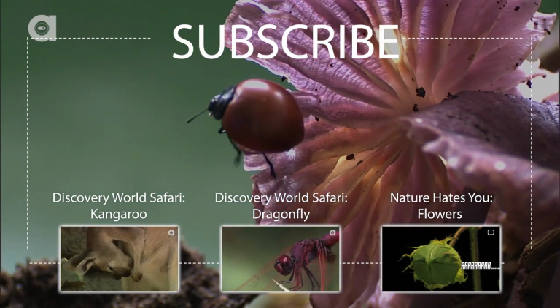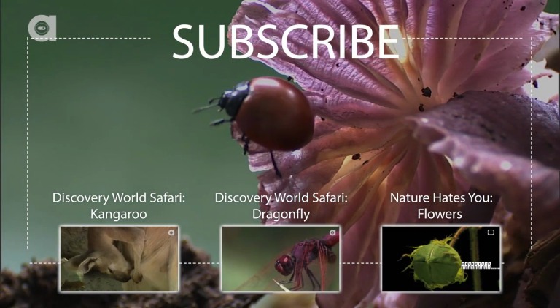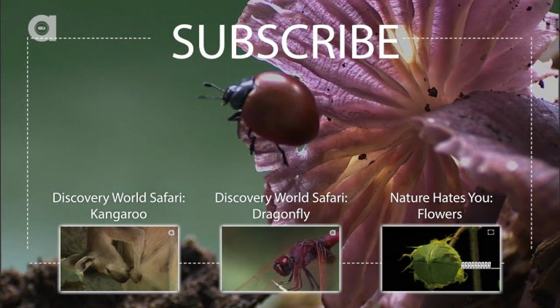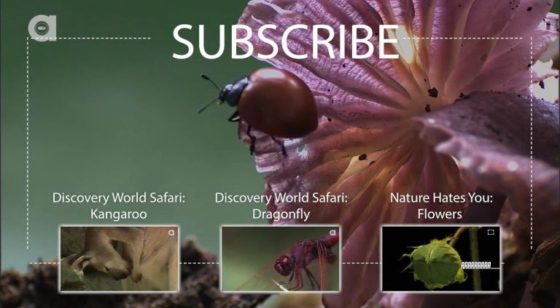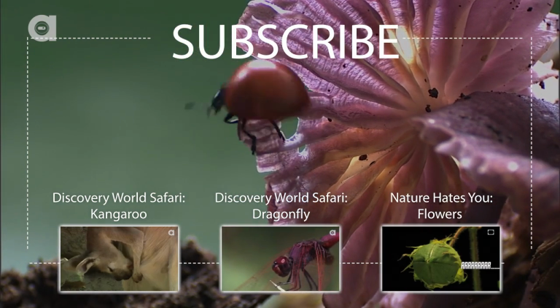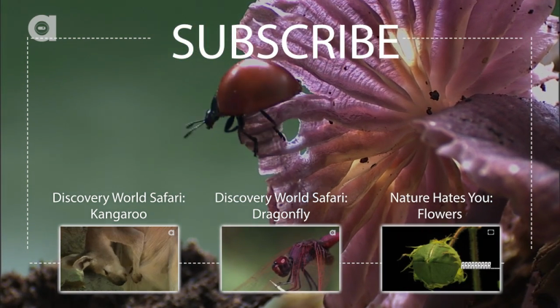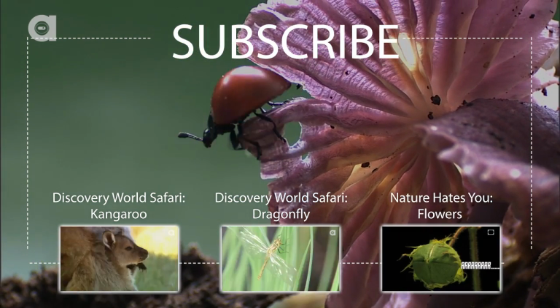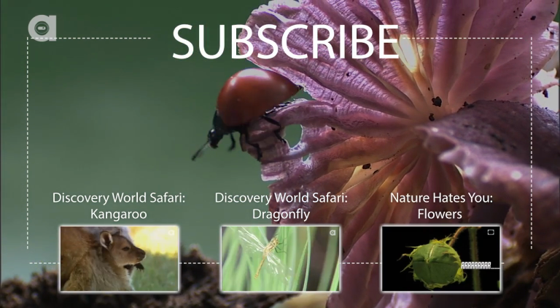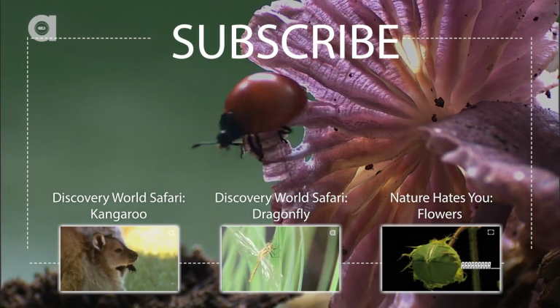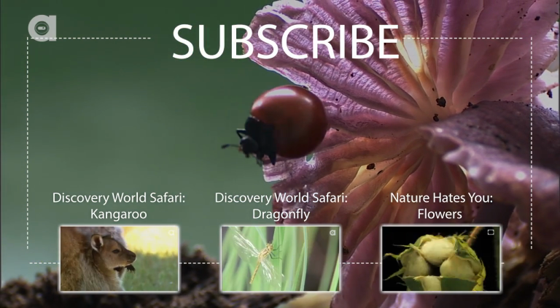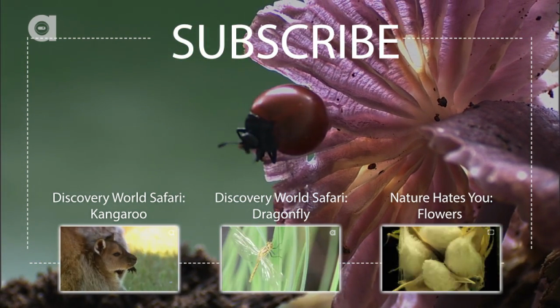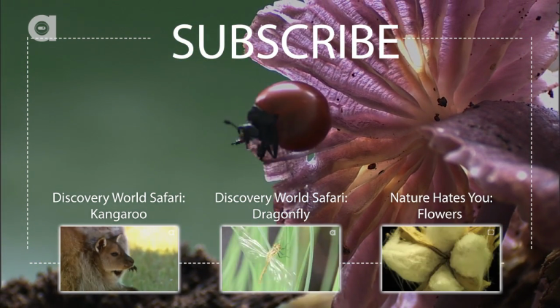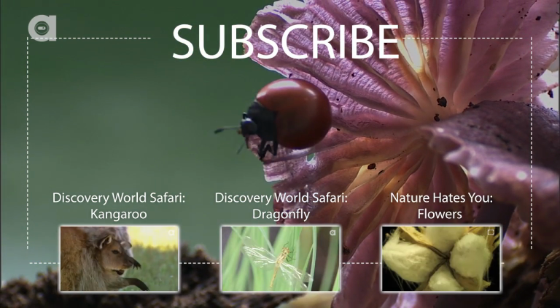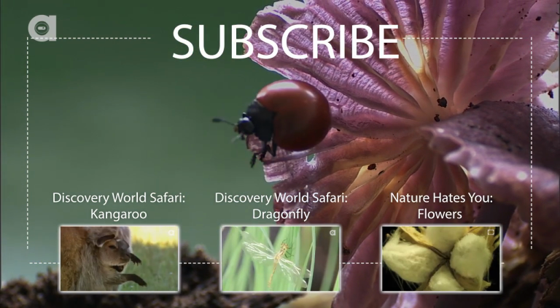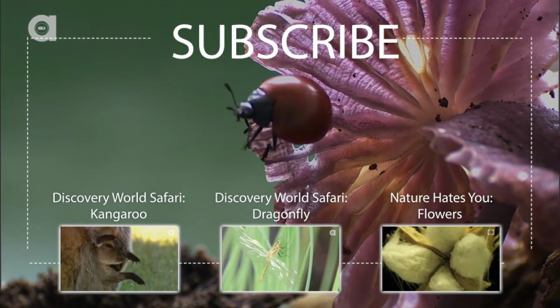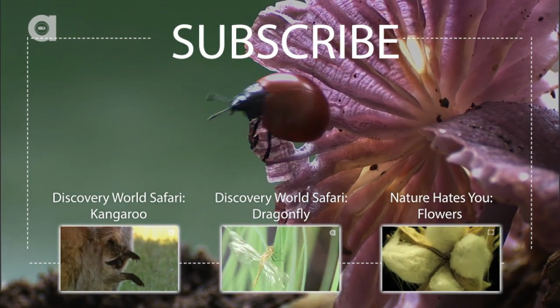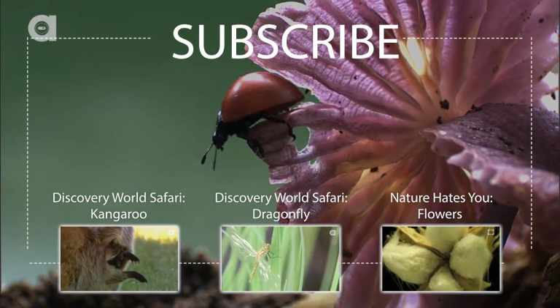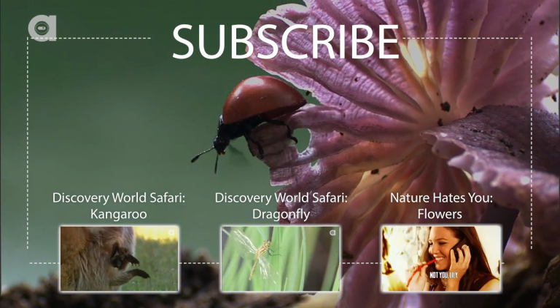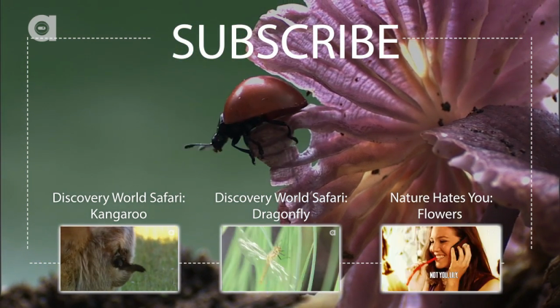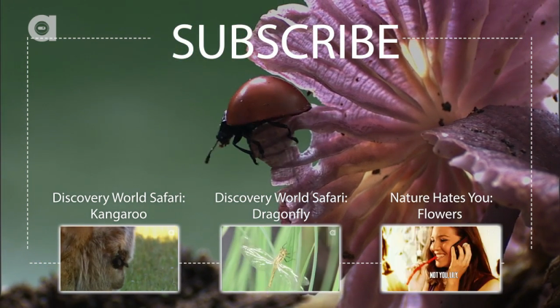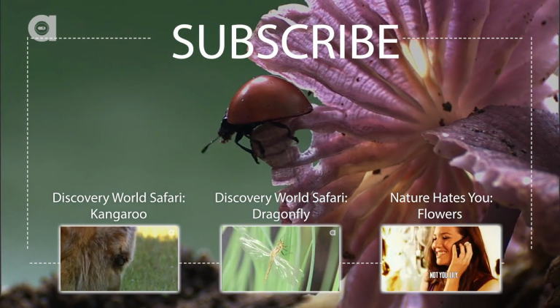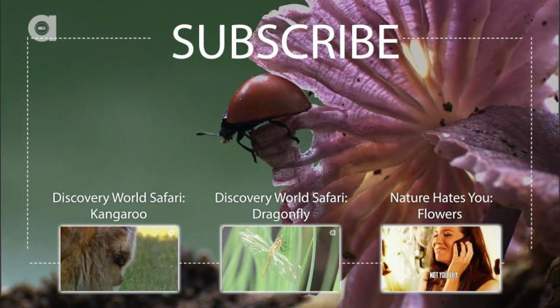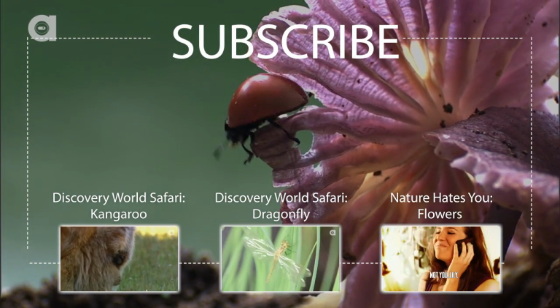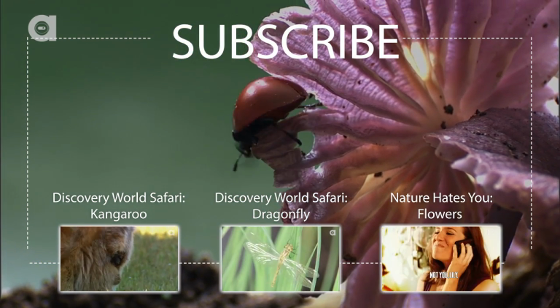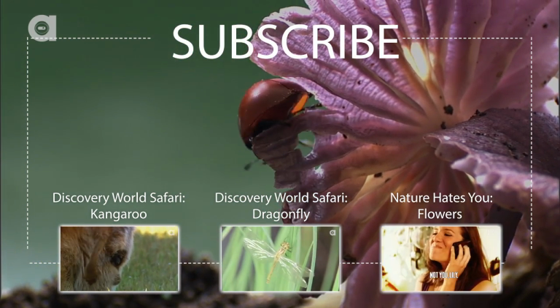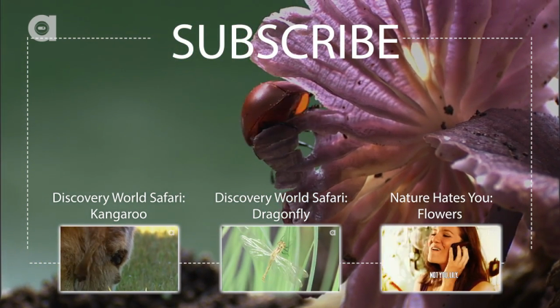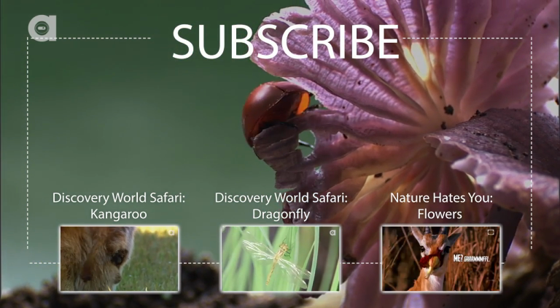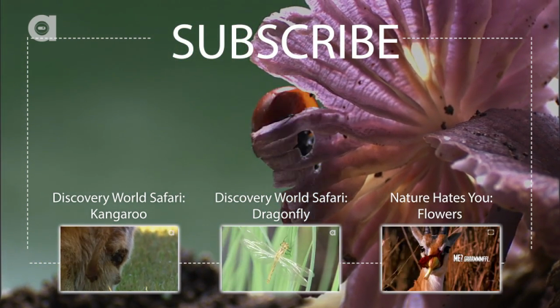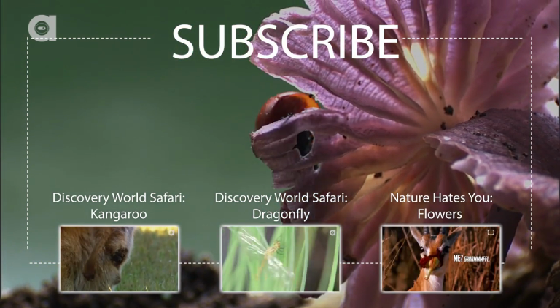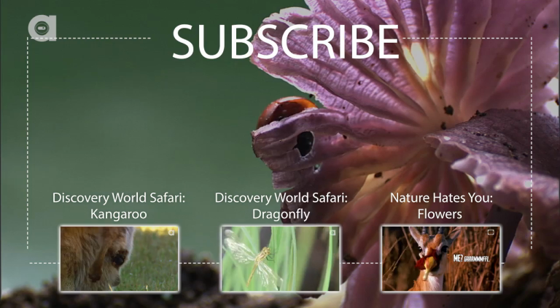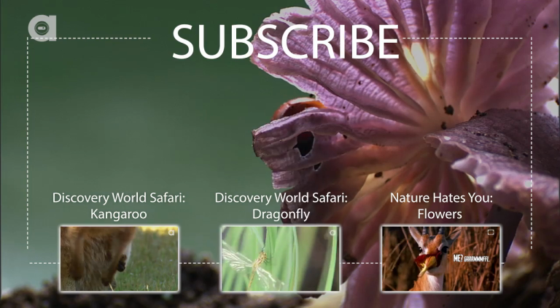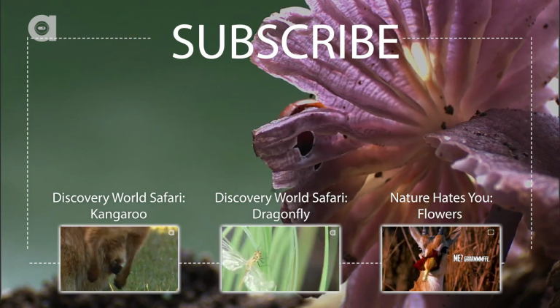Please subscribe to the channel and share this episode with your friends. Tell us in the comments section below what animal you'd like to see on Discovery World Safari. New episodes every Monday.